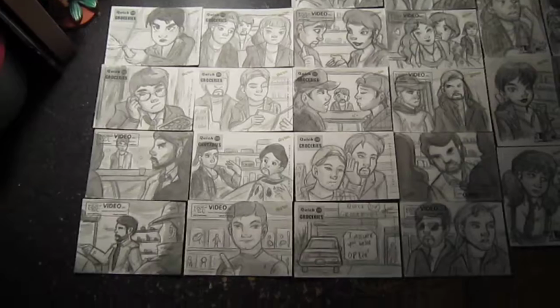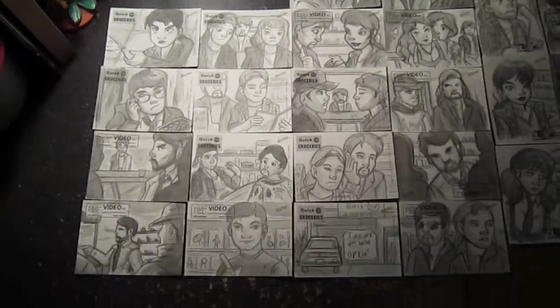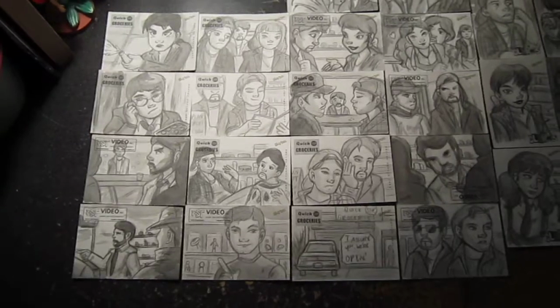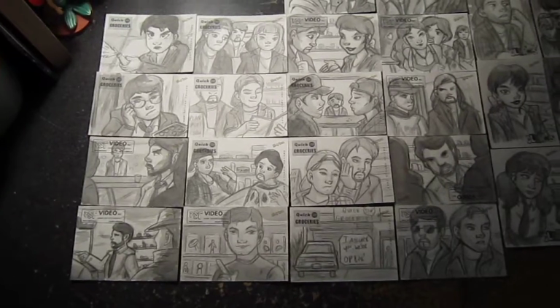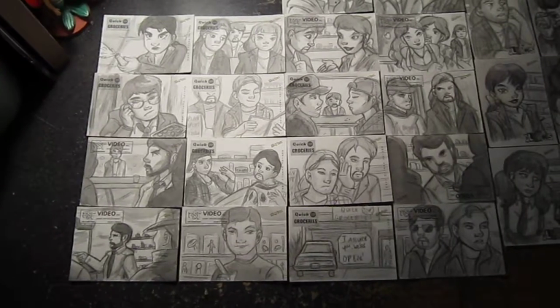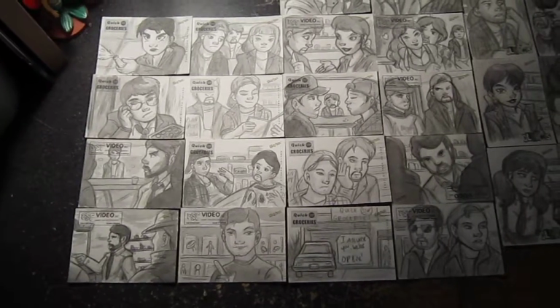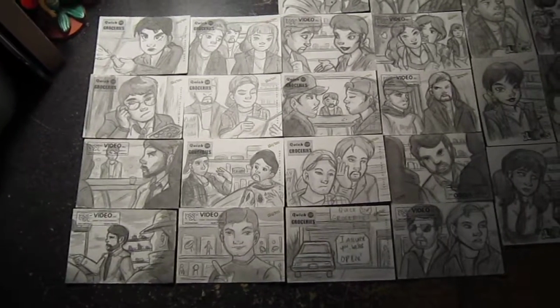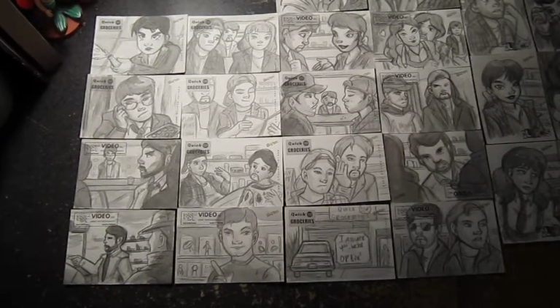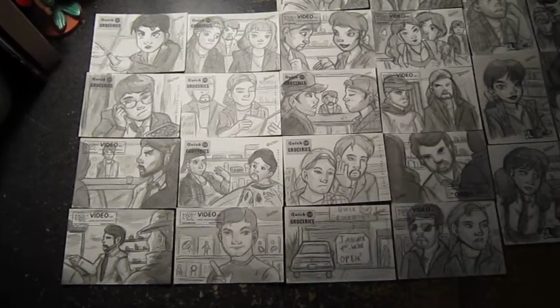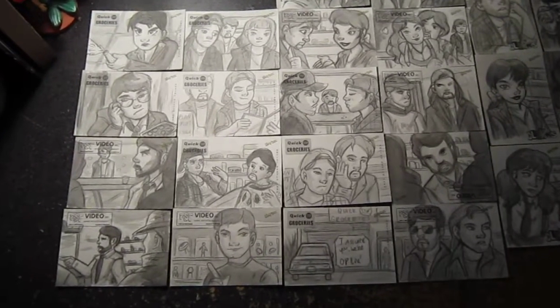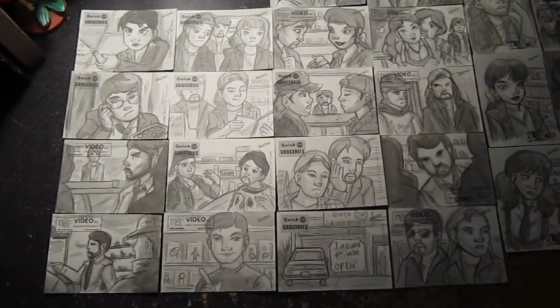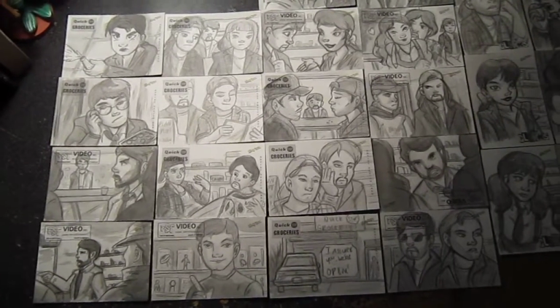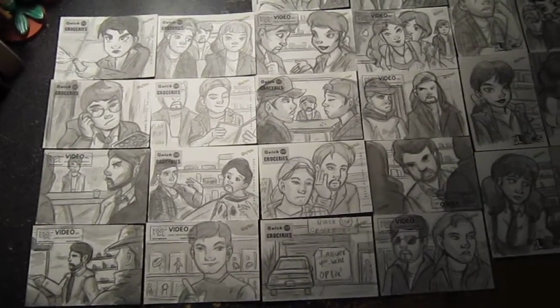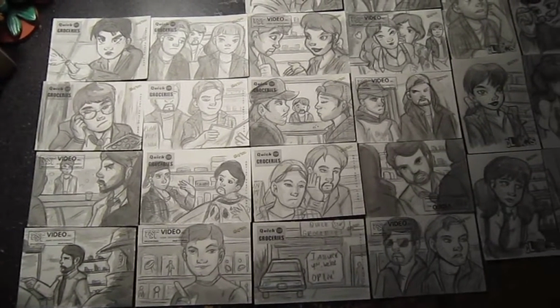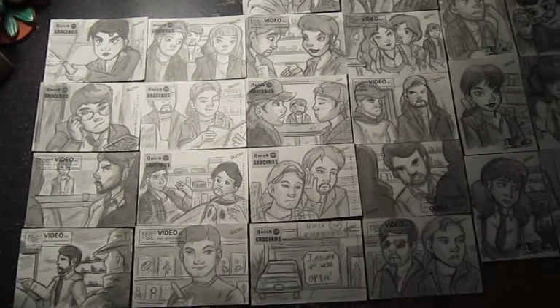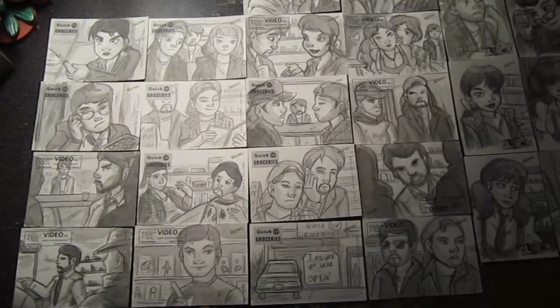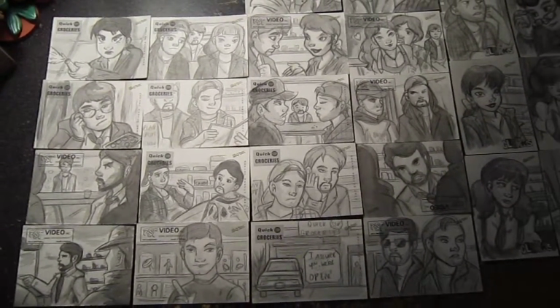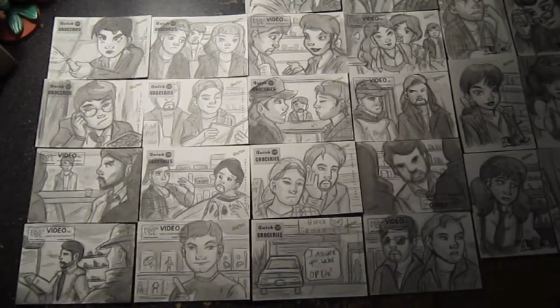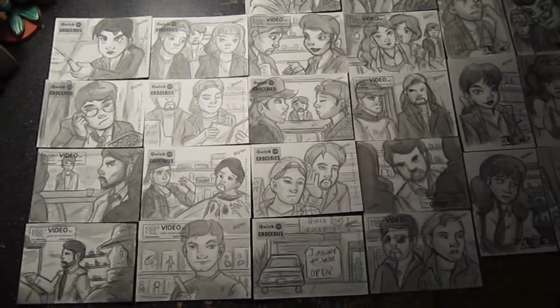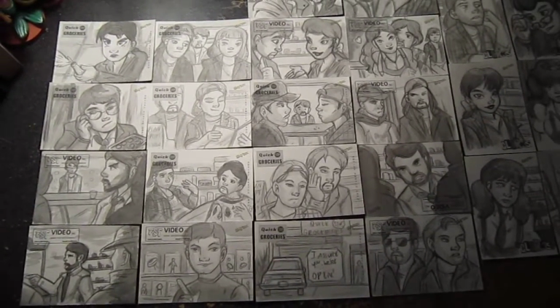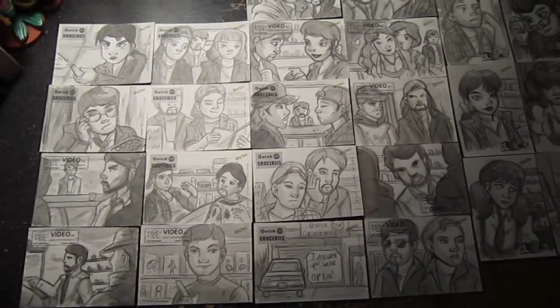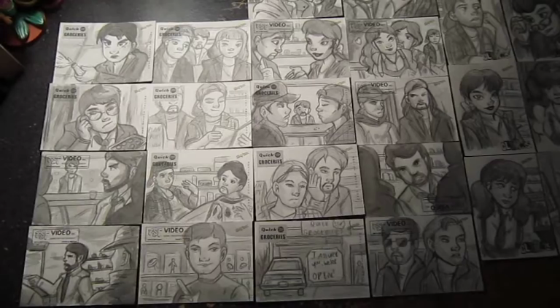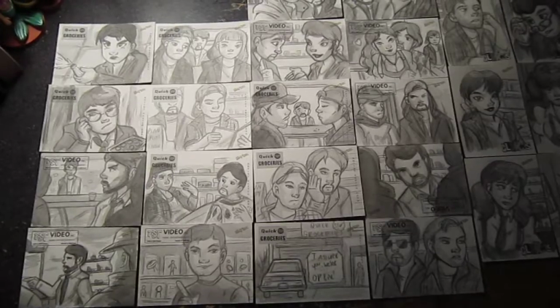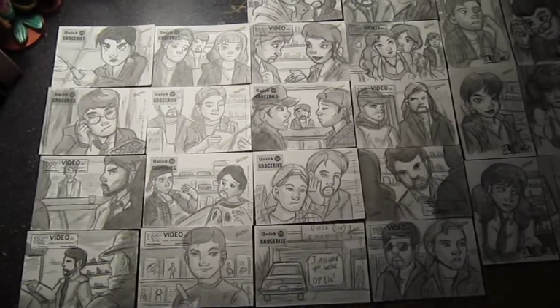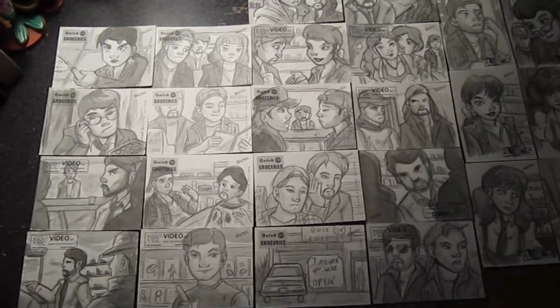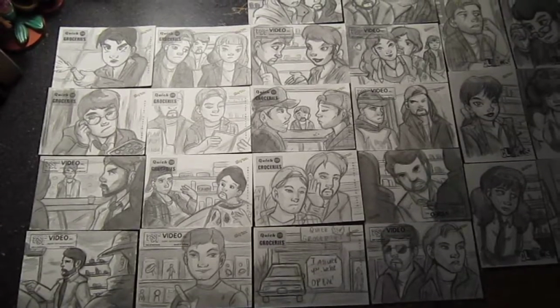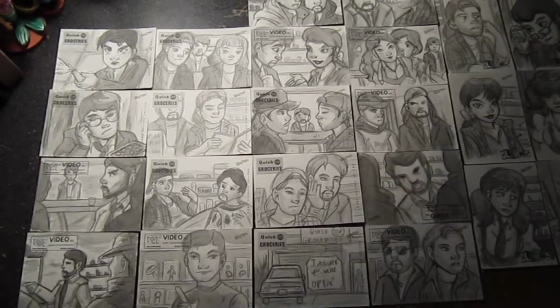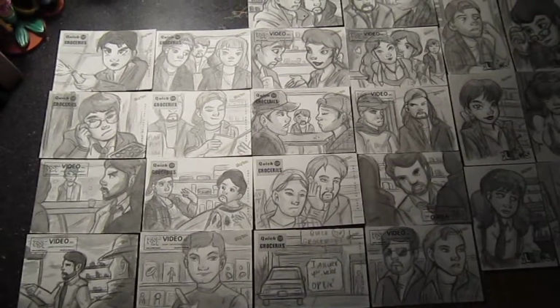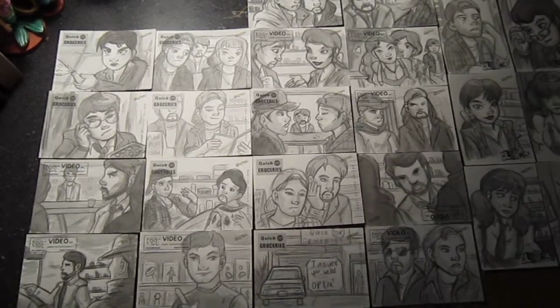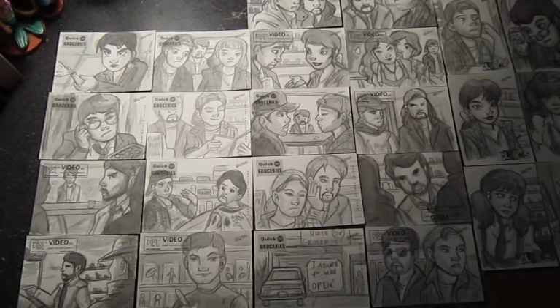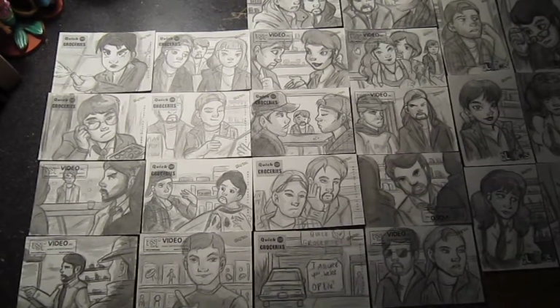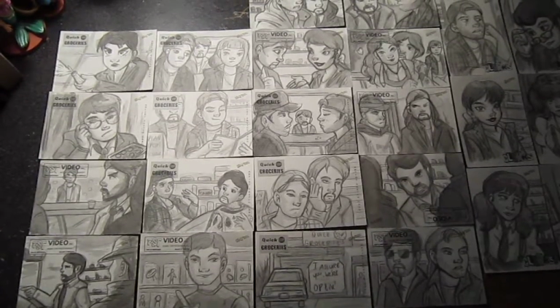Hey guys, it's been a while since I did any sketch card compilations, and this is the Clerks set that's coming out from Upper Deck.